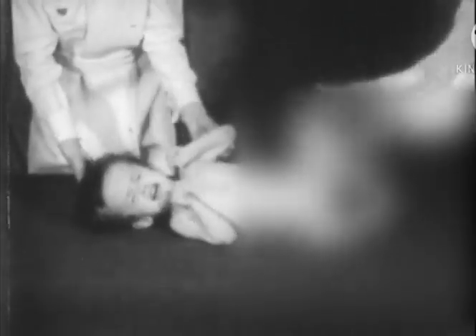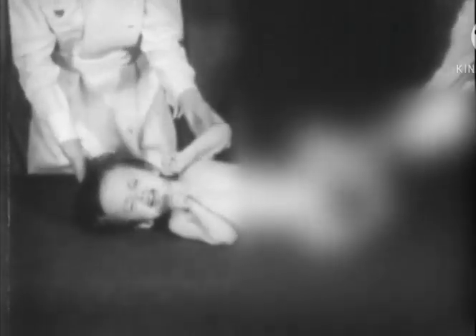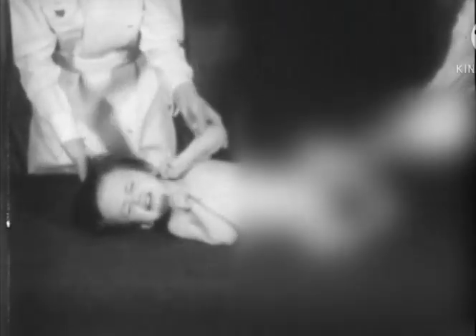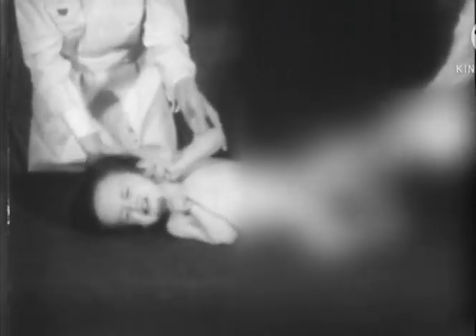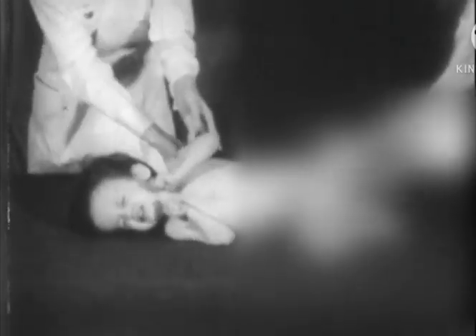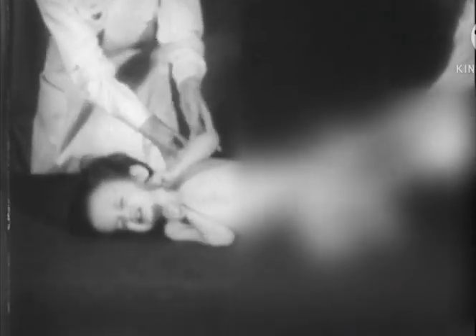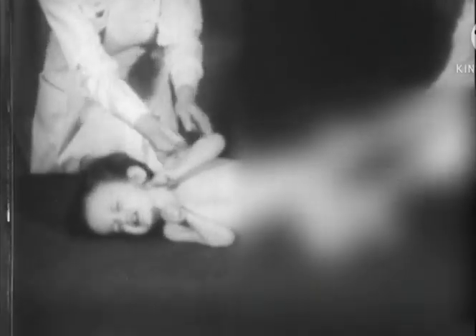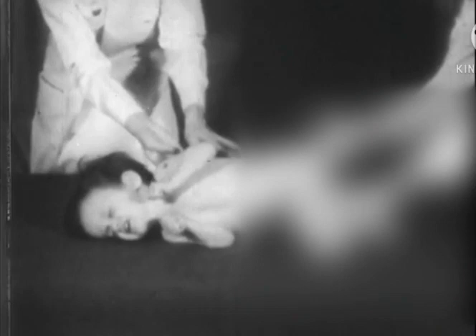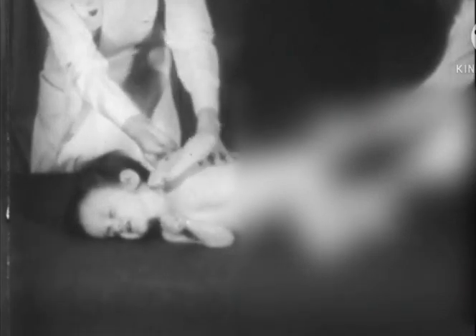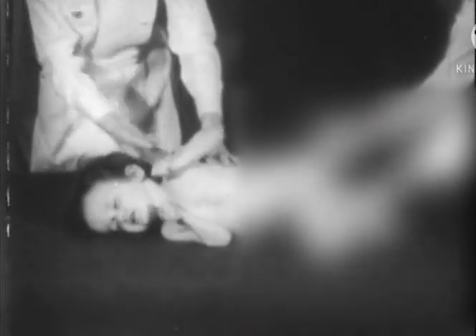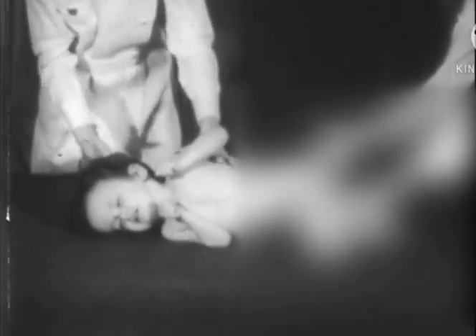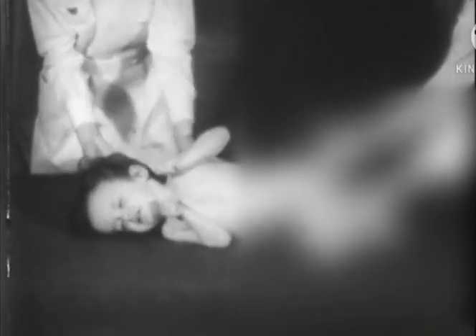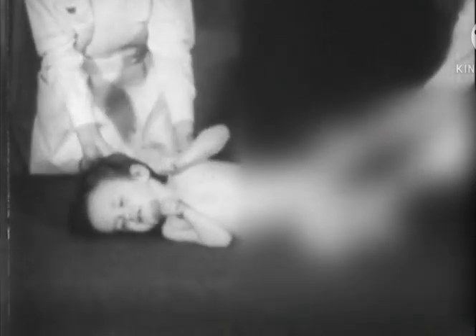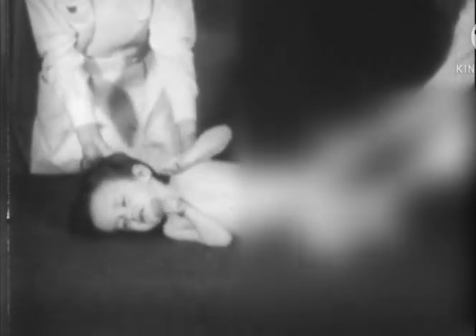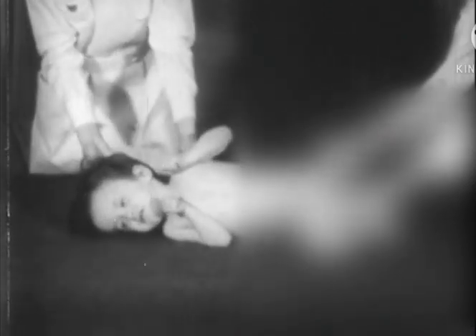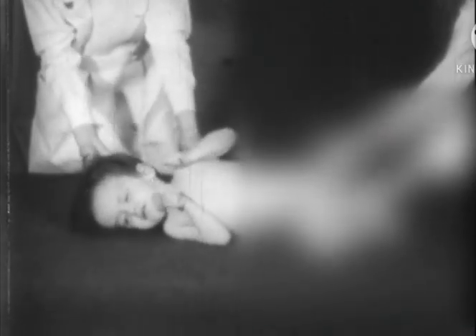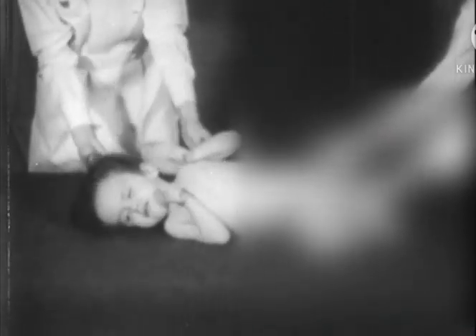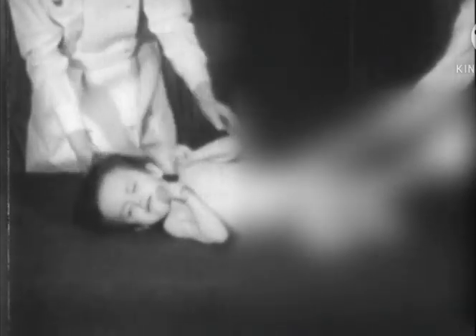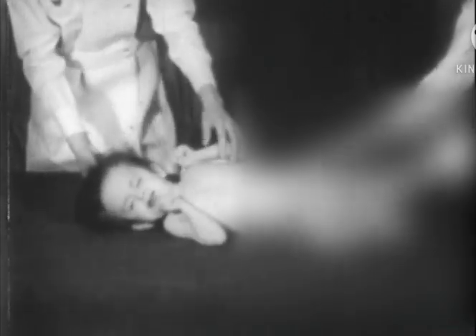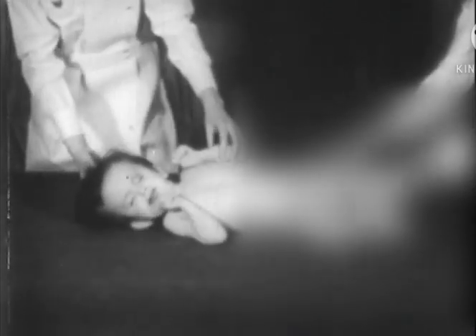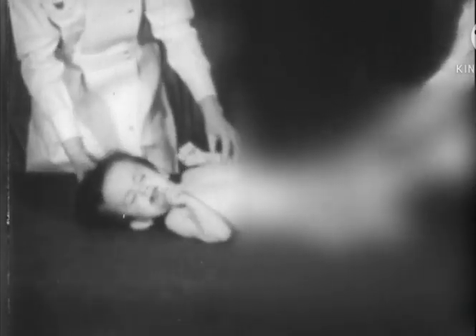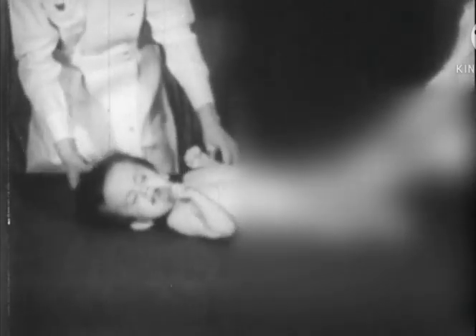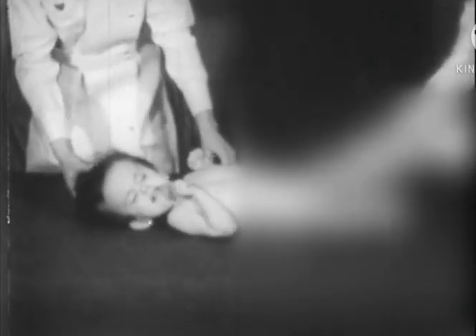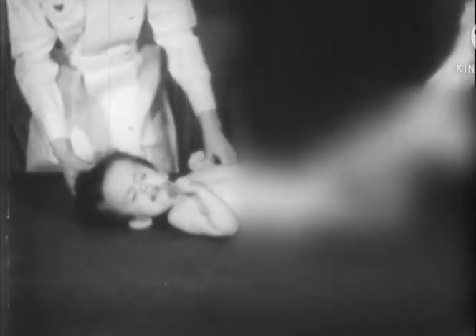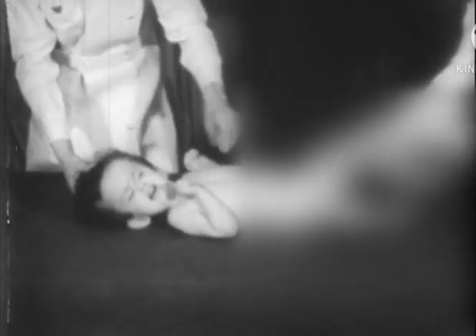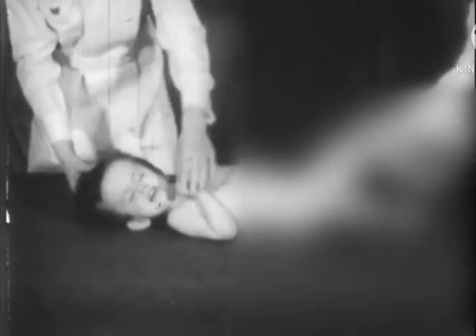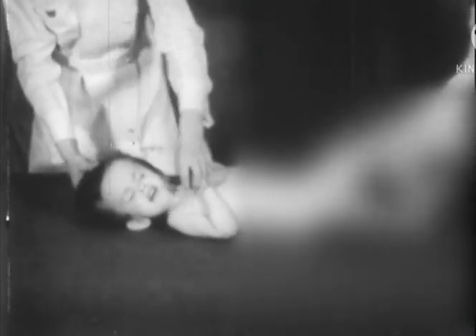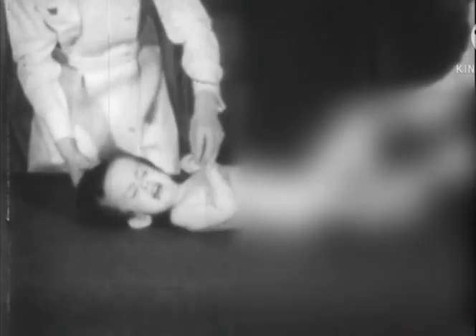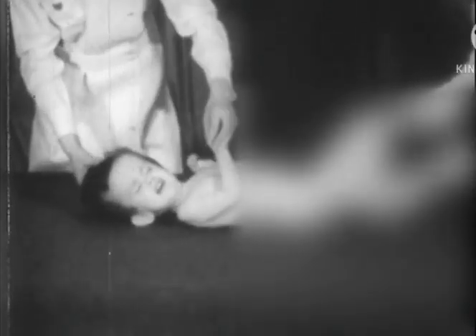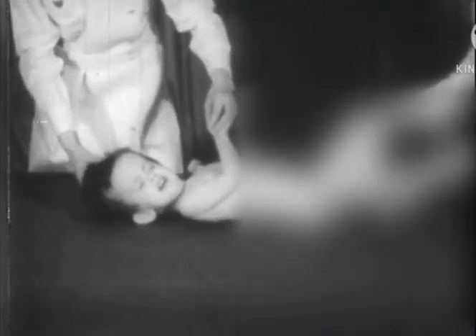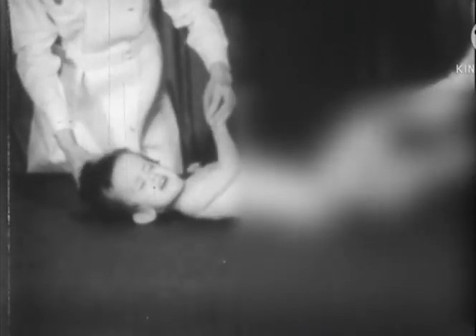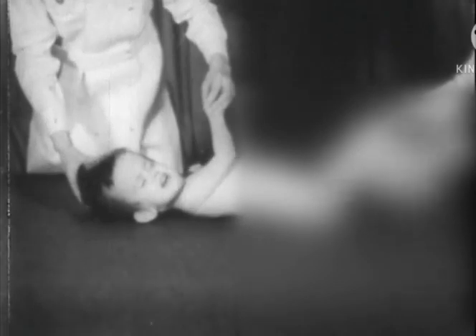Usually, the intellectual development of these patients is arrested in early infancy, and they become severely retarded.